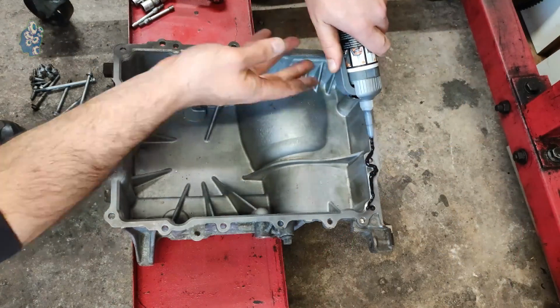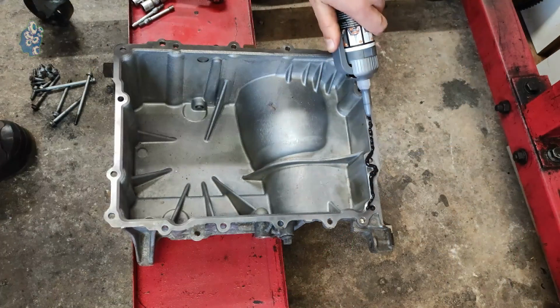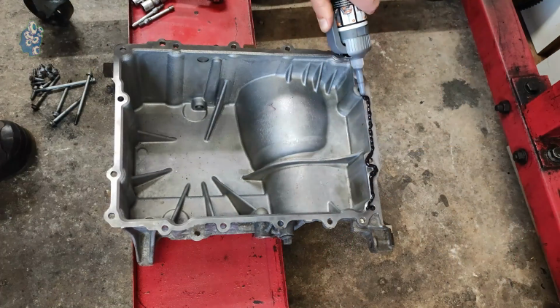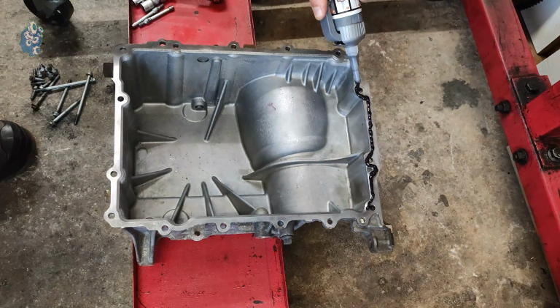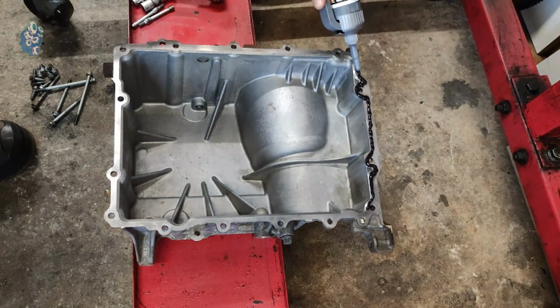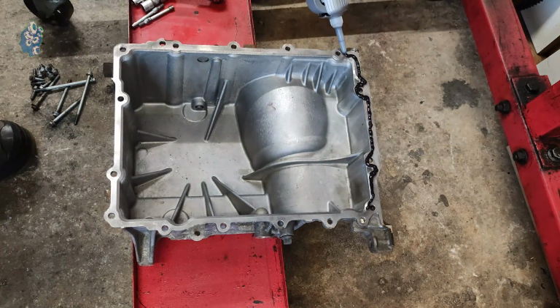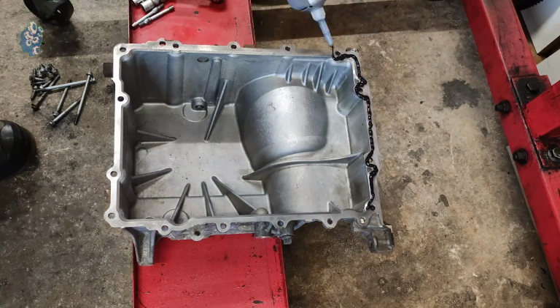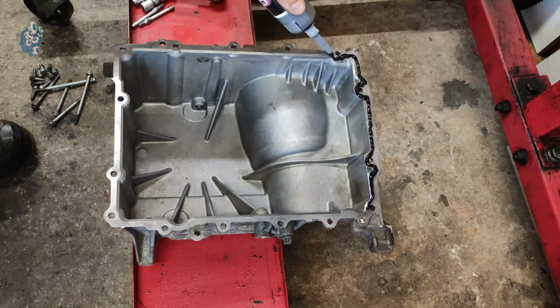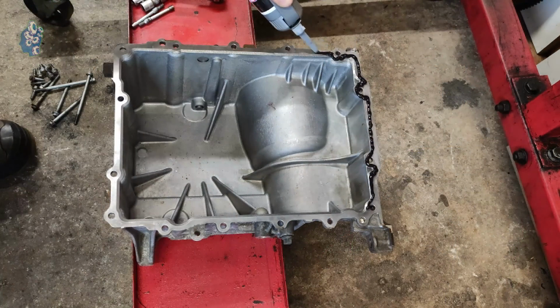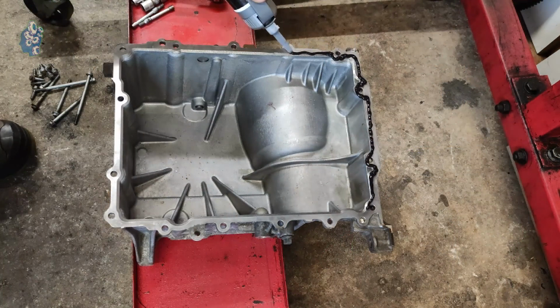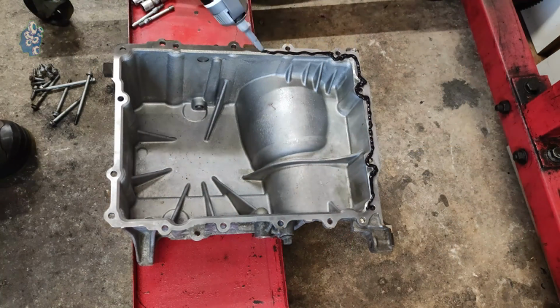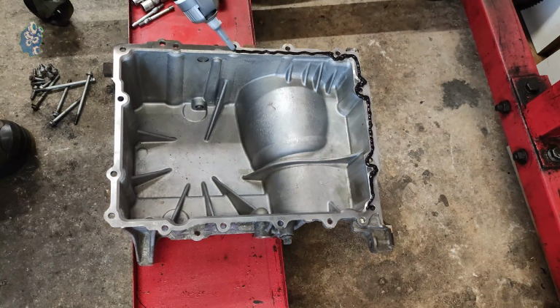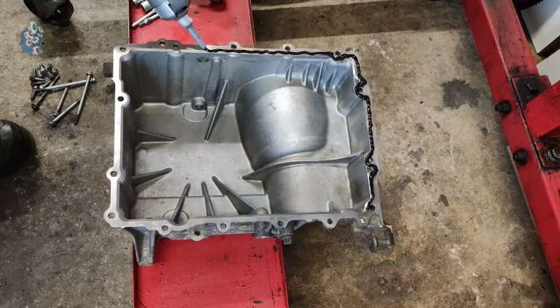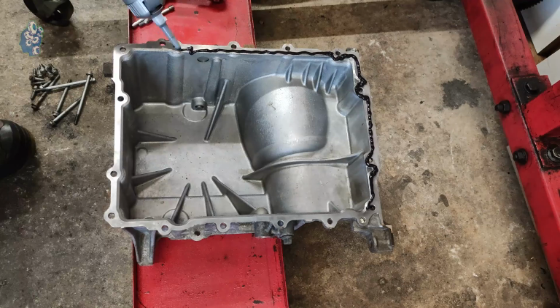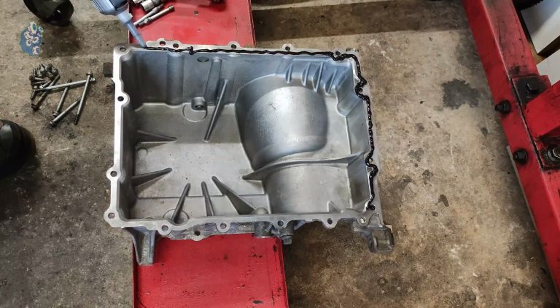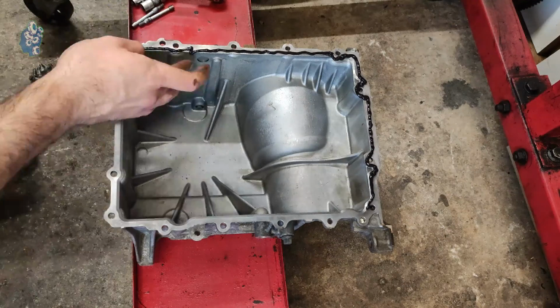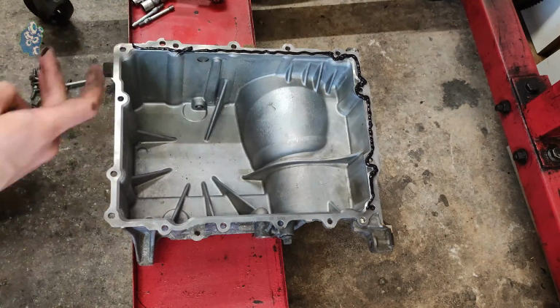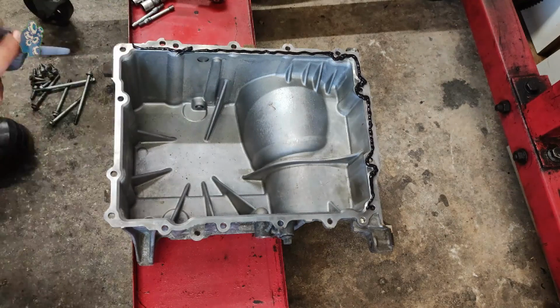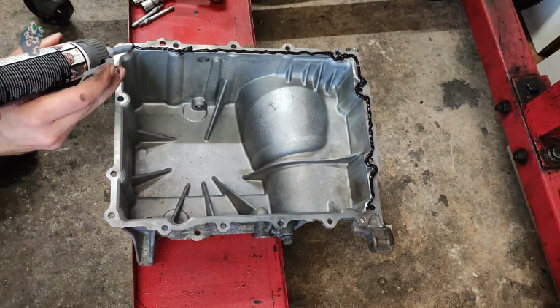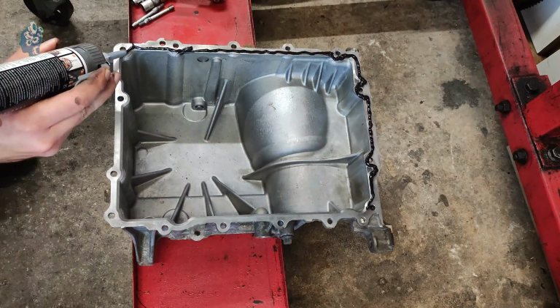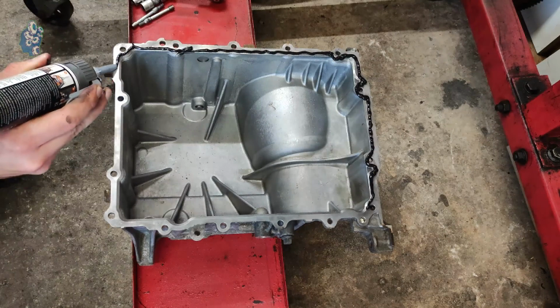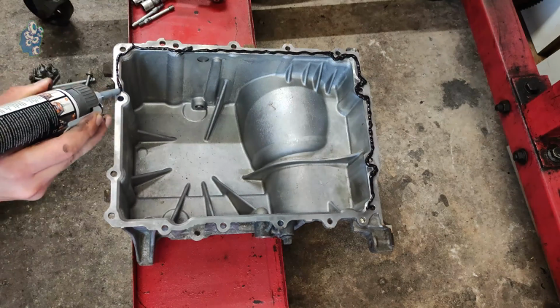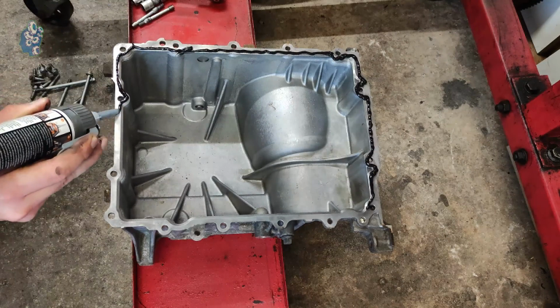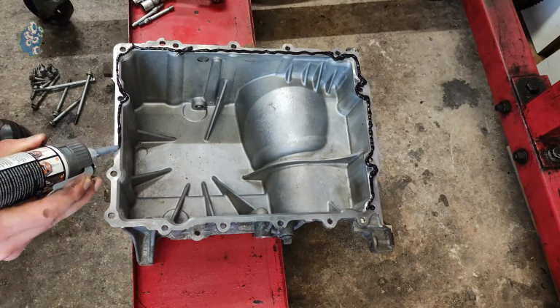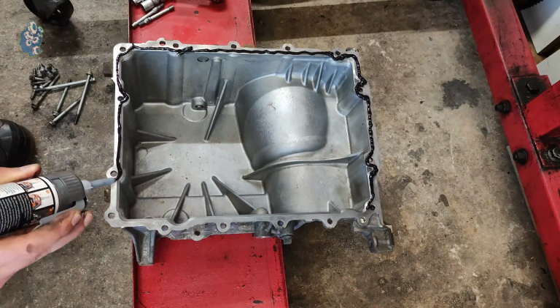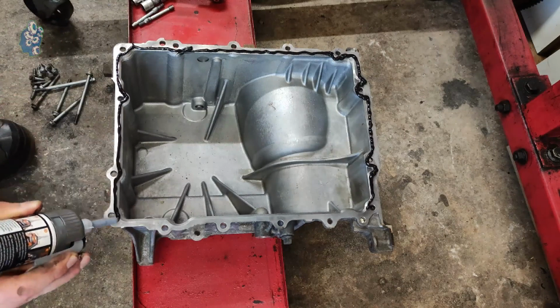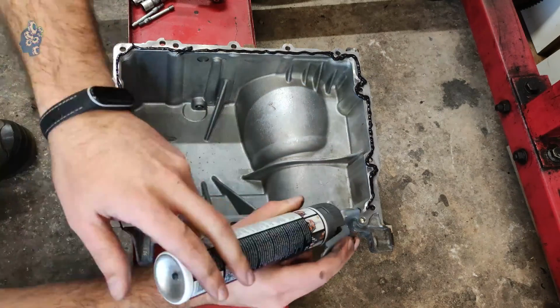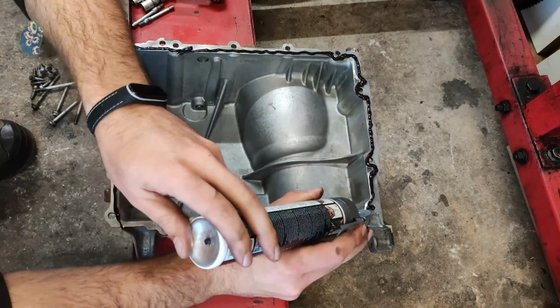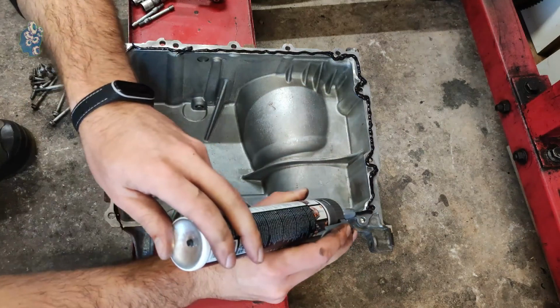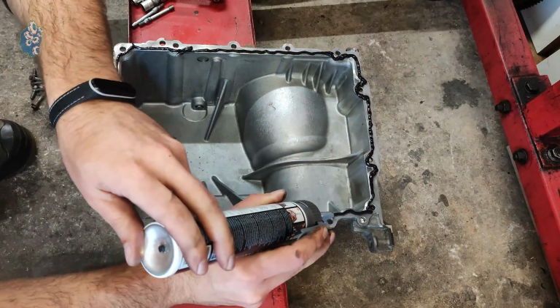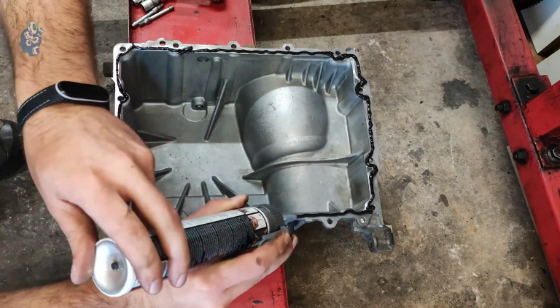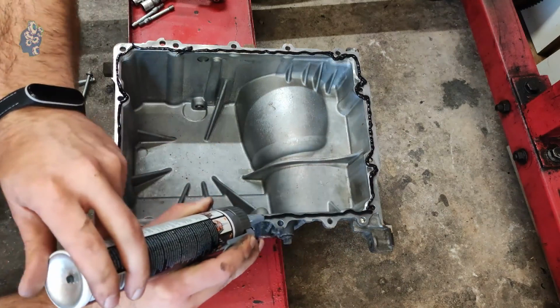Time to fit the oil sump now — applying silicone sealer and installing it to the cylinder block.